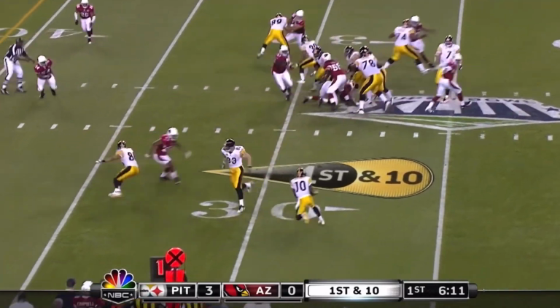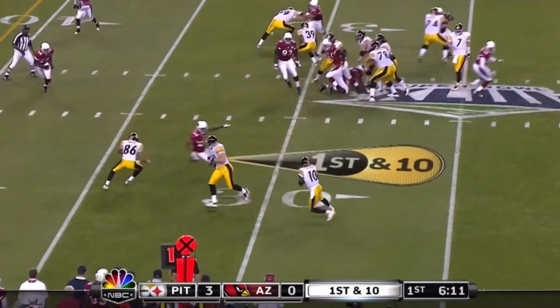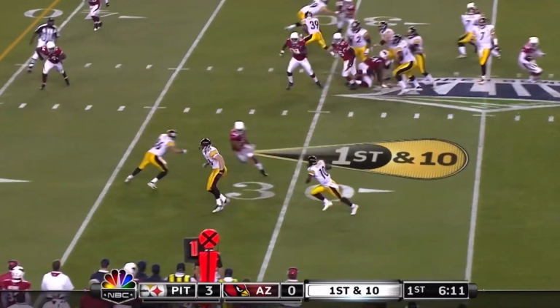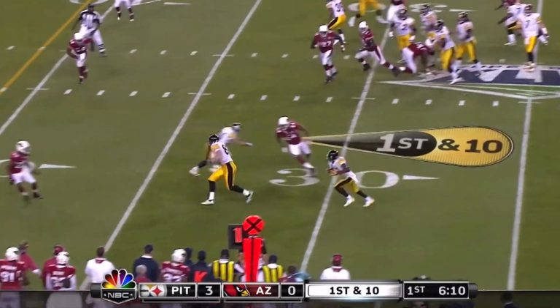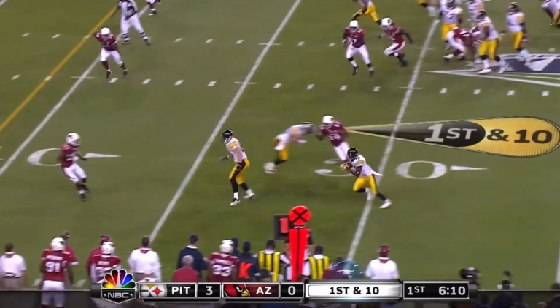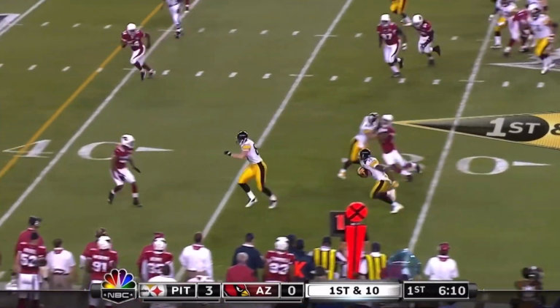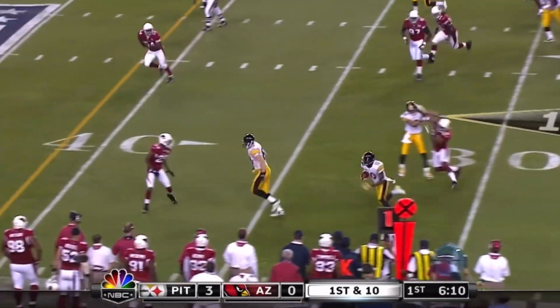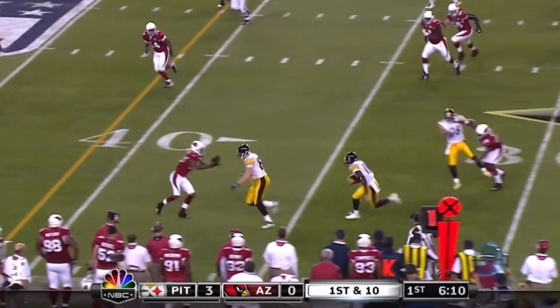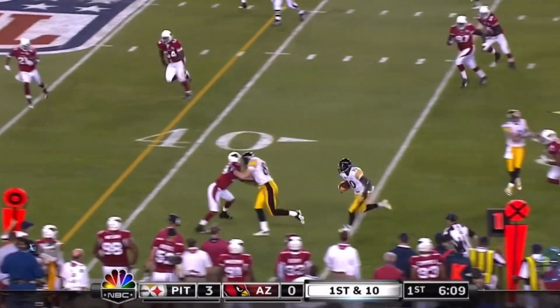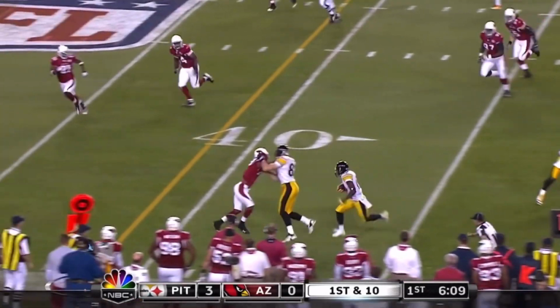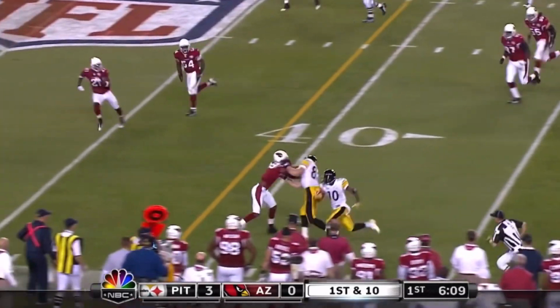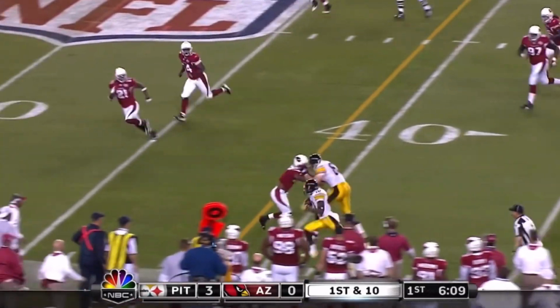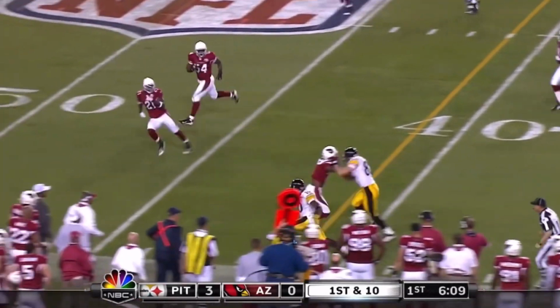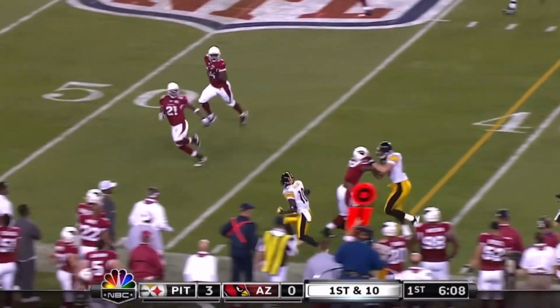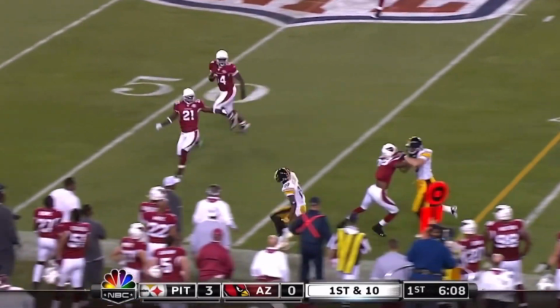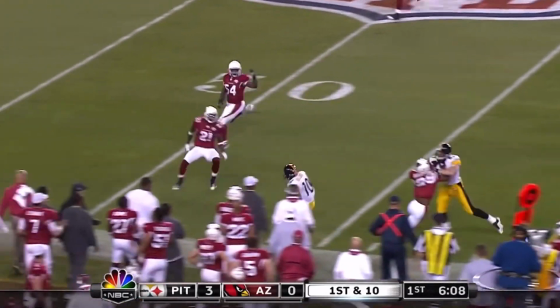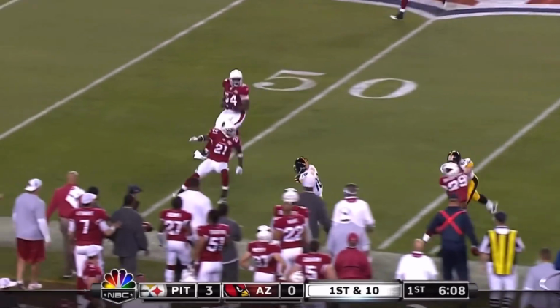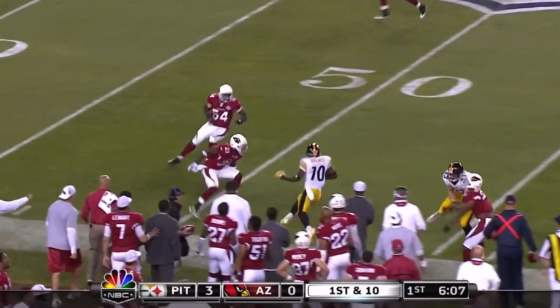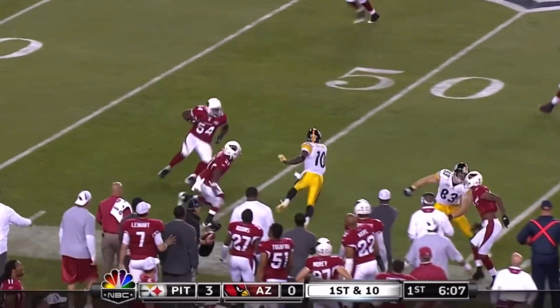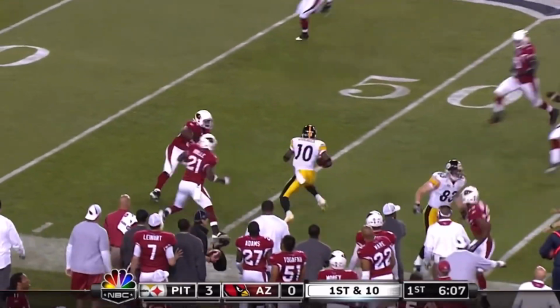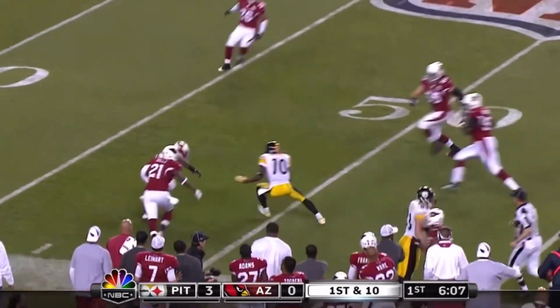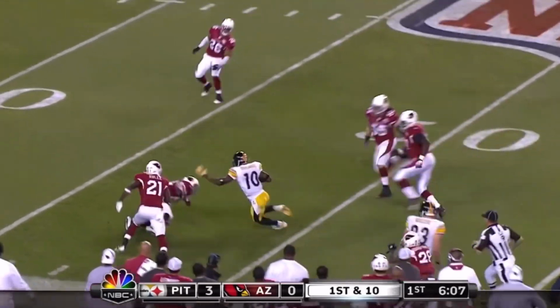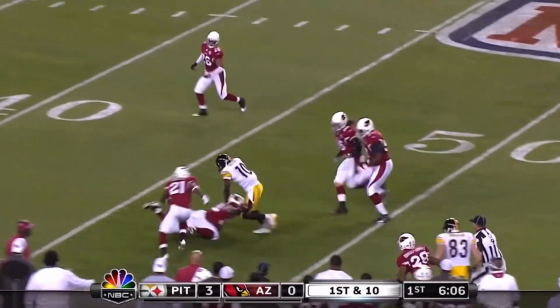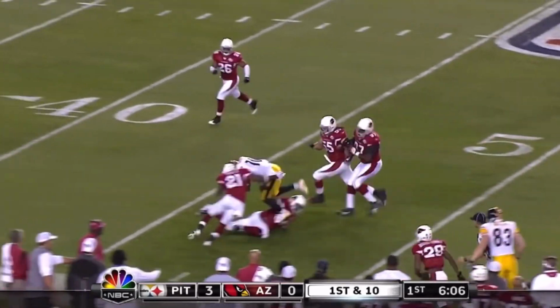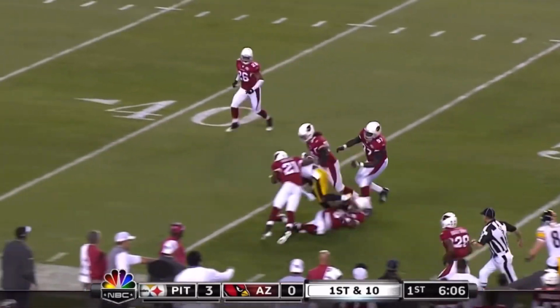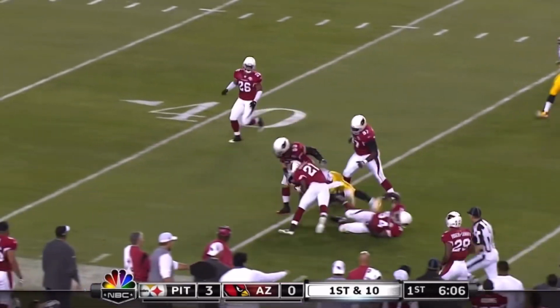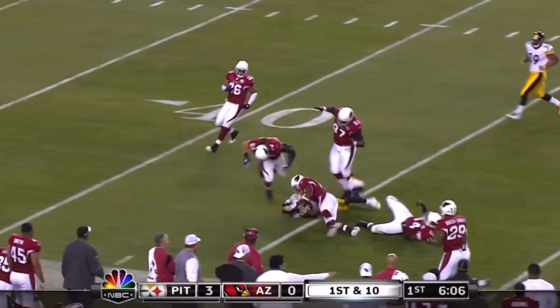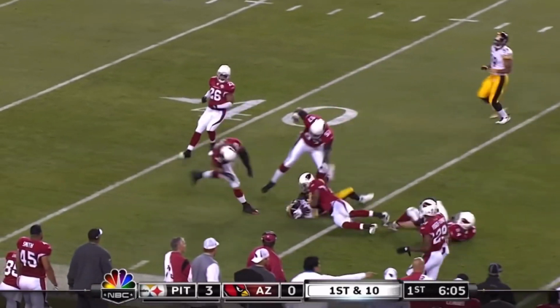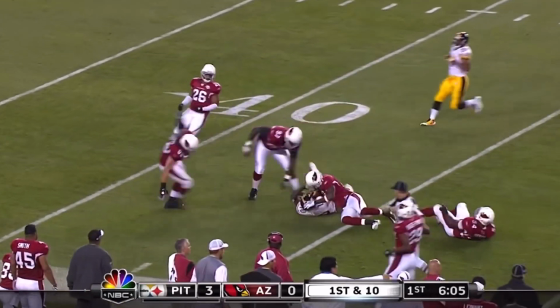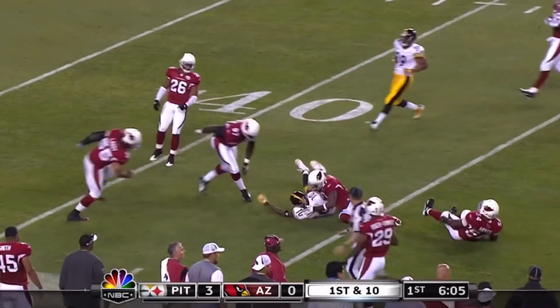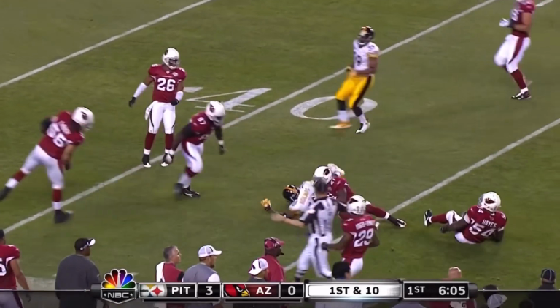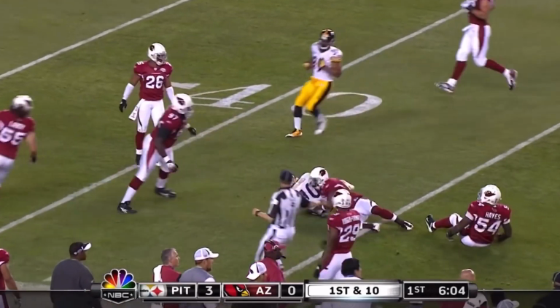Fakes the inside give, works at Holmes on the outside, gets a block out there from Miller, stays inbounds.